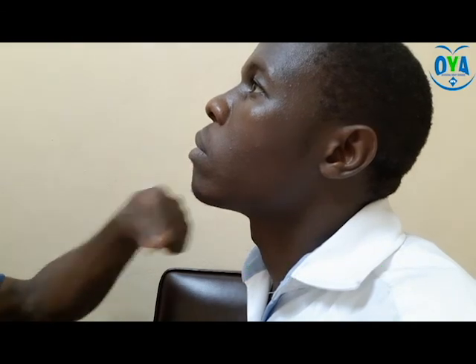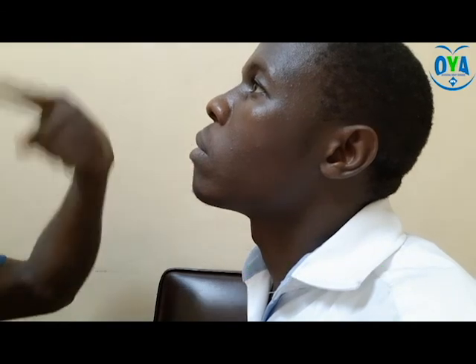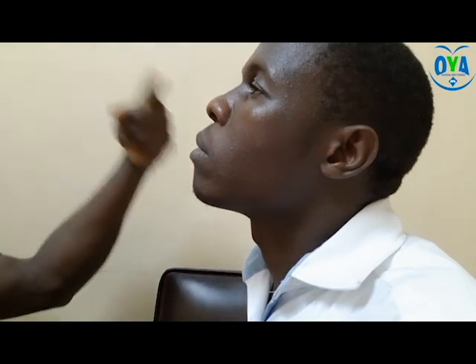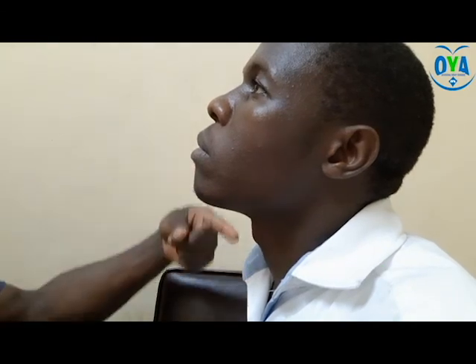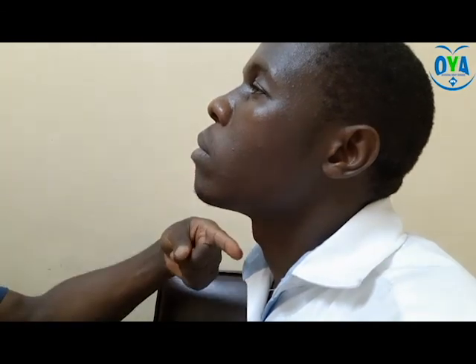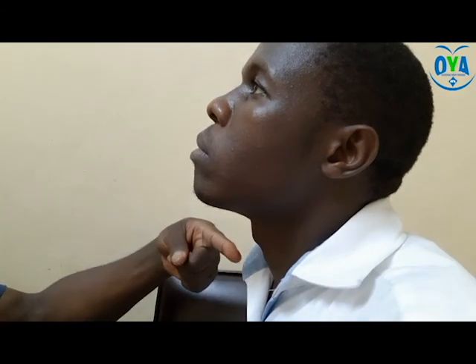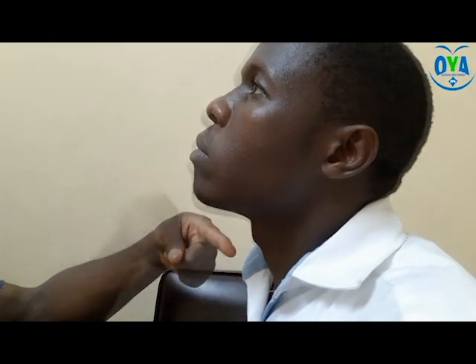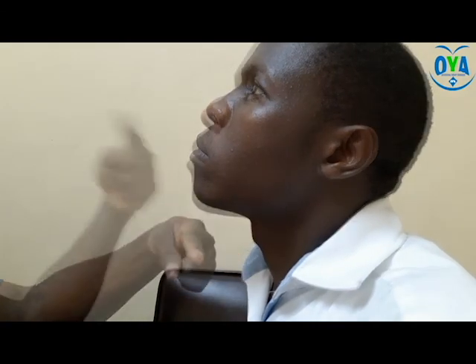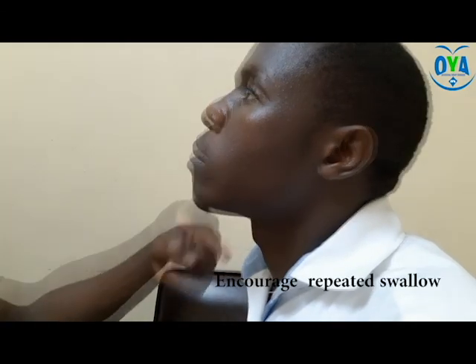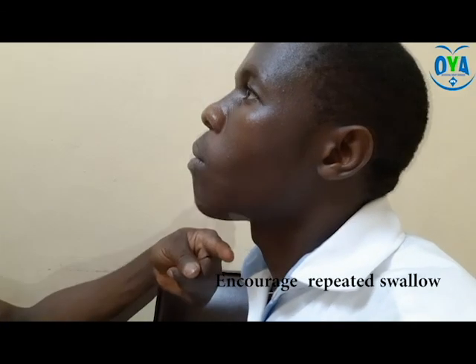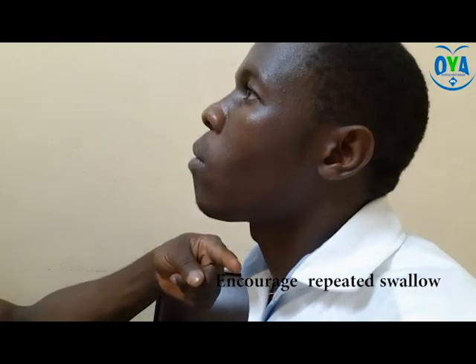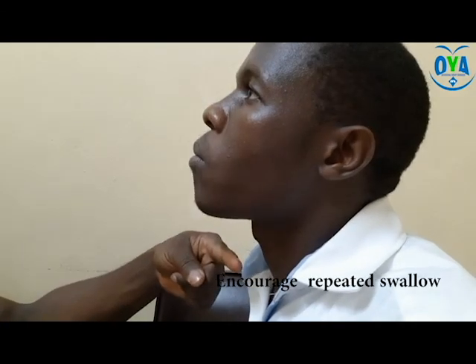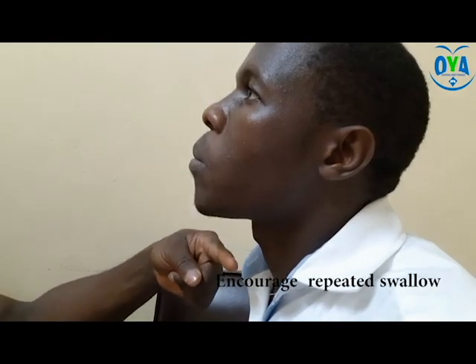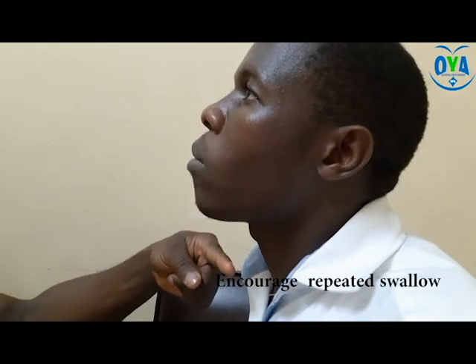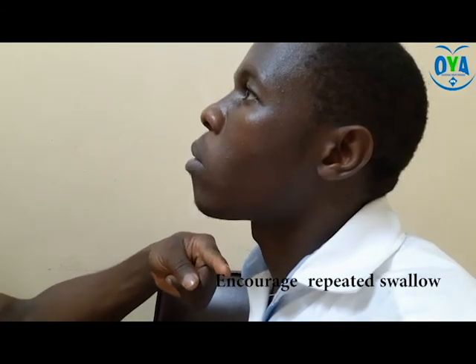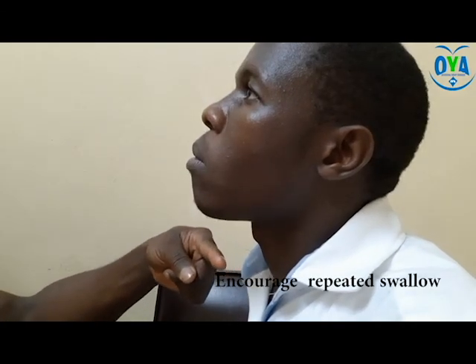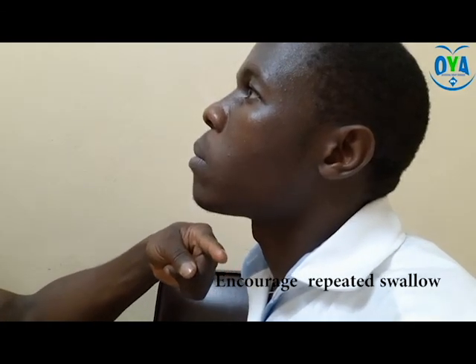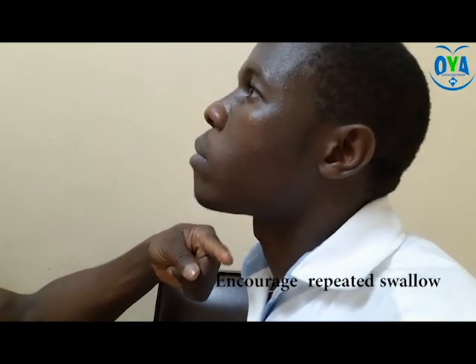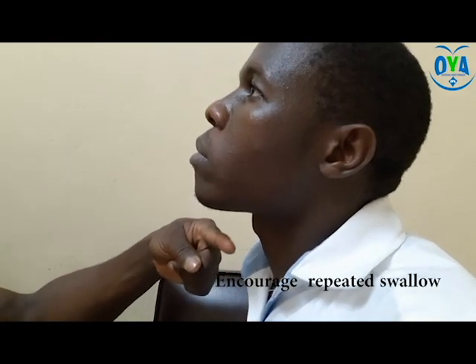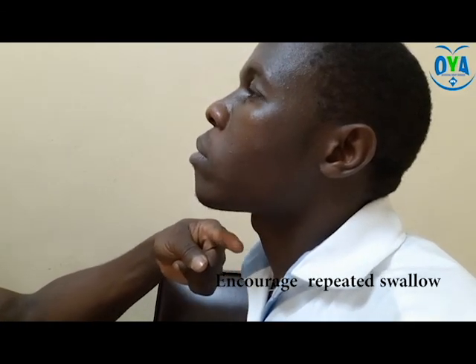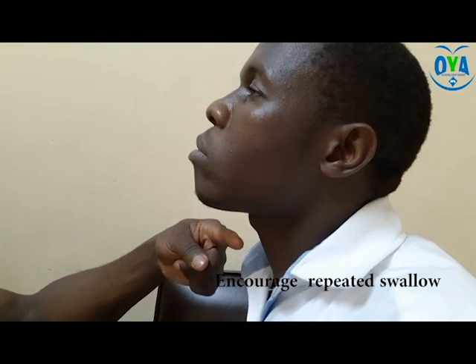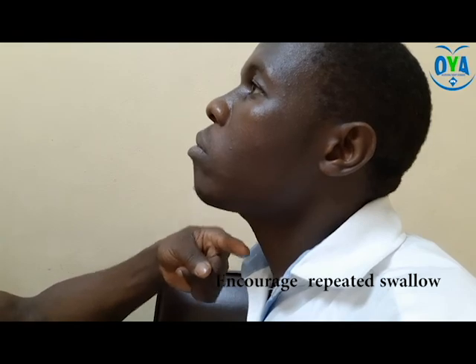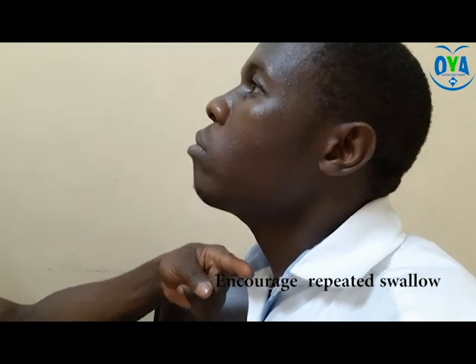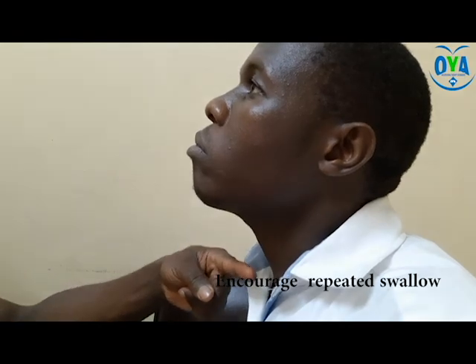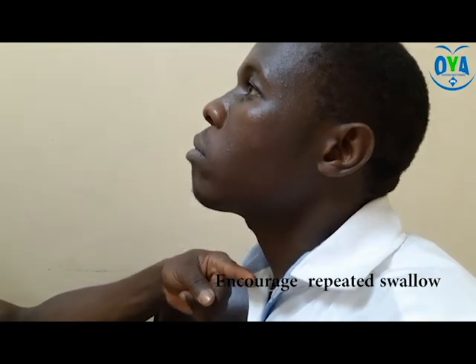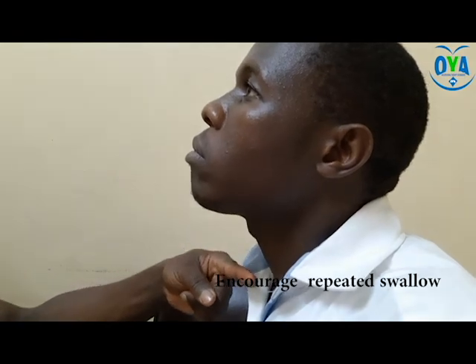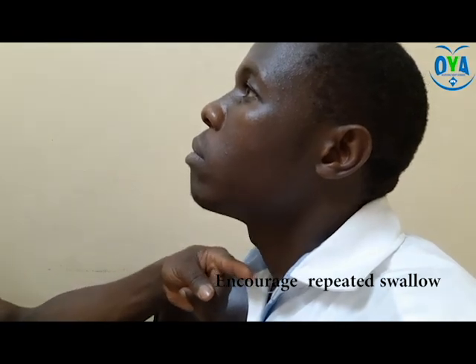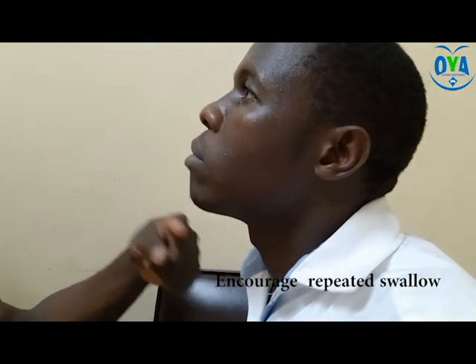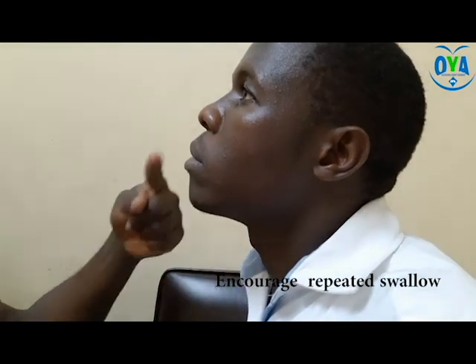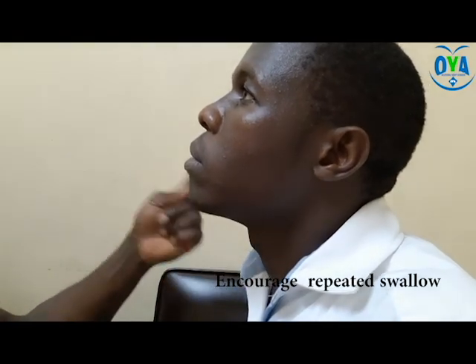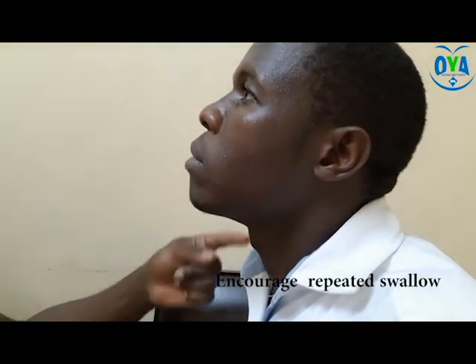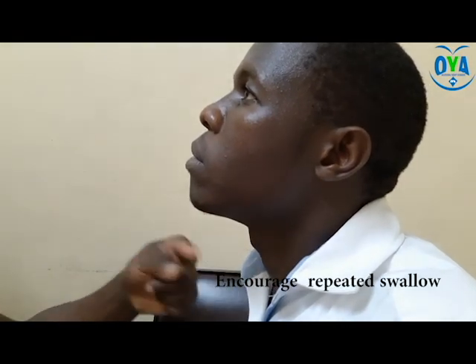The repeated swallow will assist the patient to clear the remnants of water that may be left over after the first swallow. A minimum of two to three swallows, and a maximum of five, is enough to clear the water.